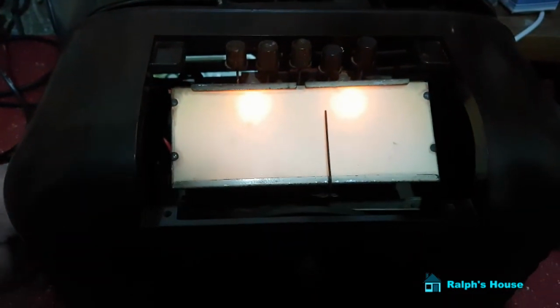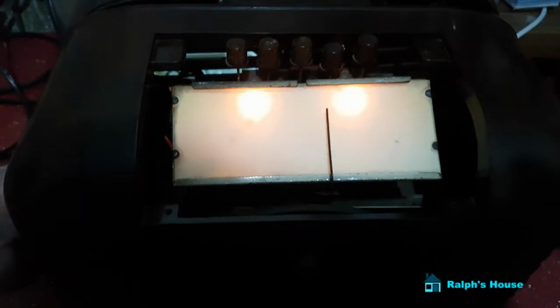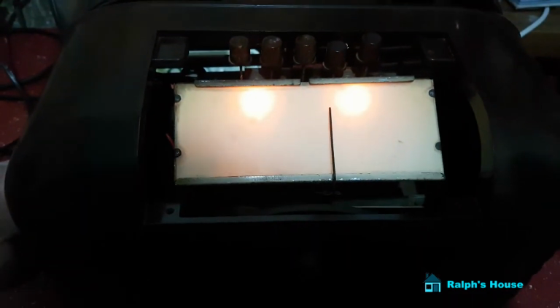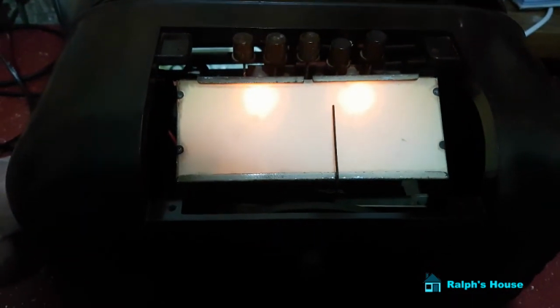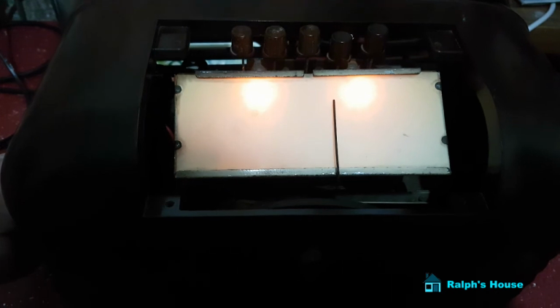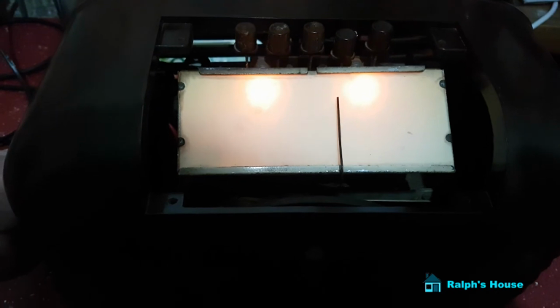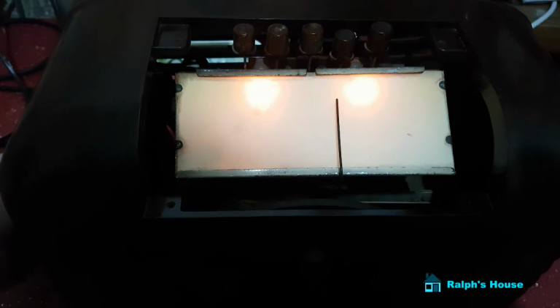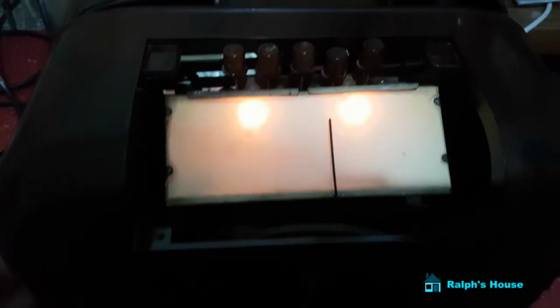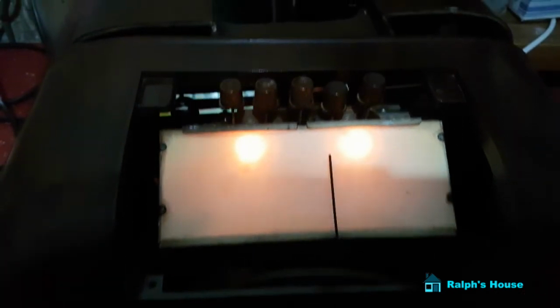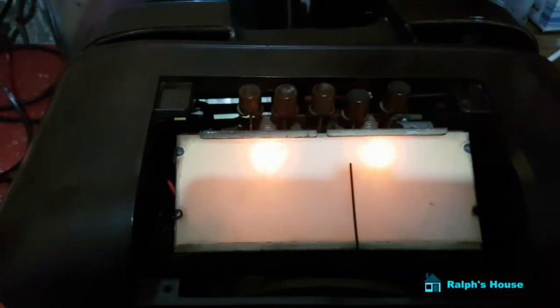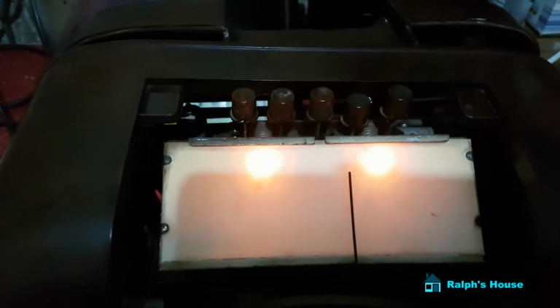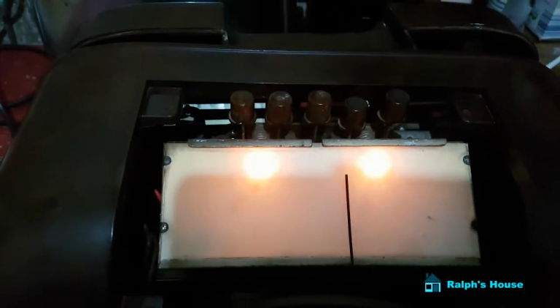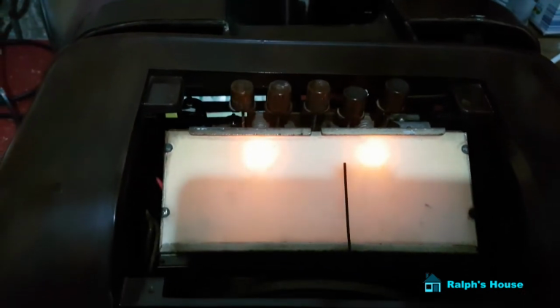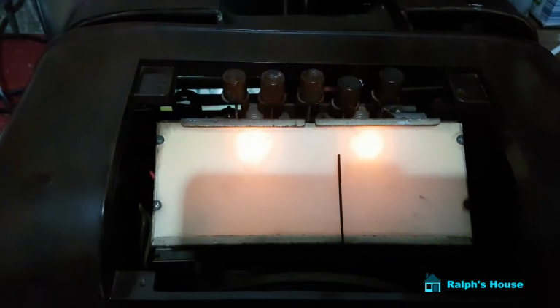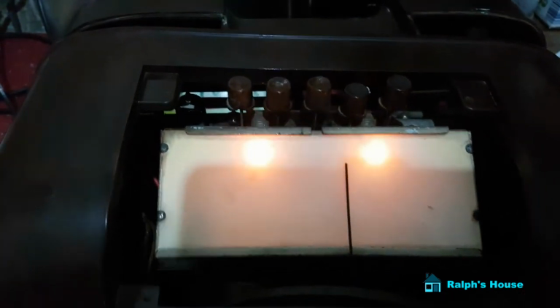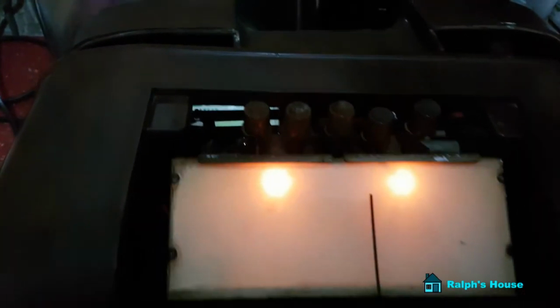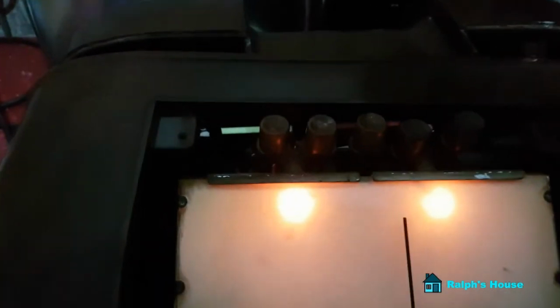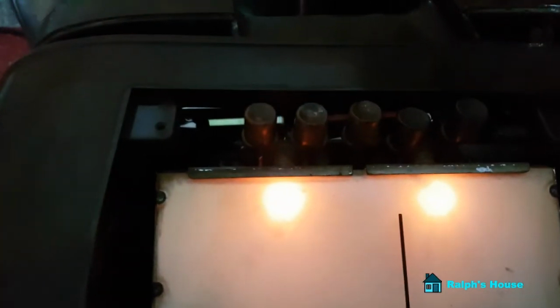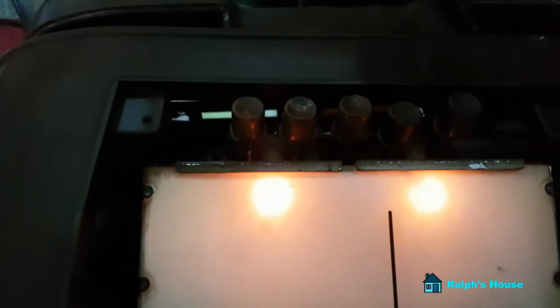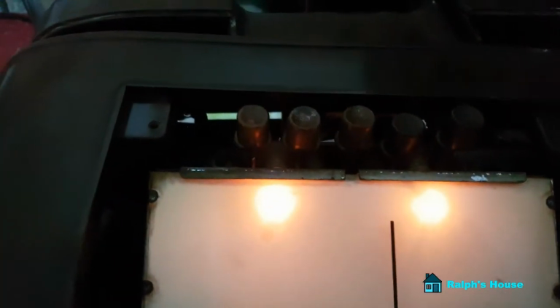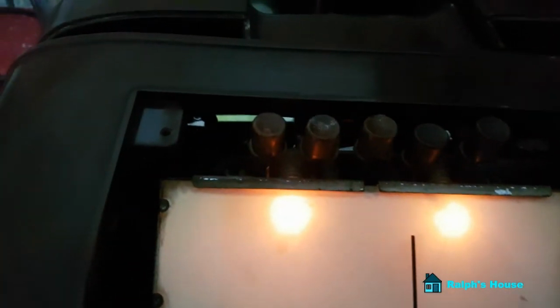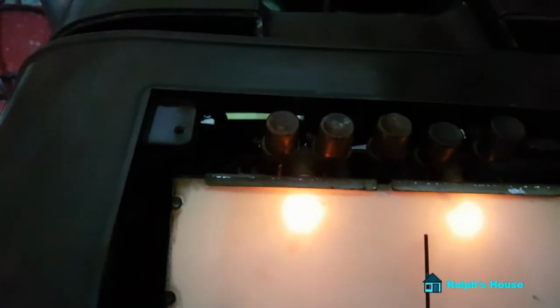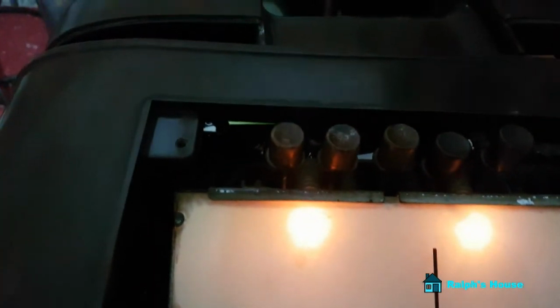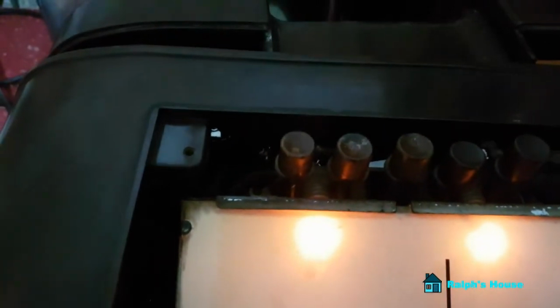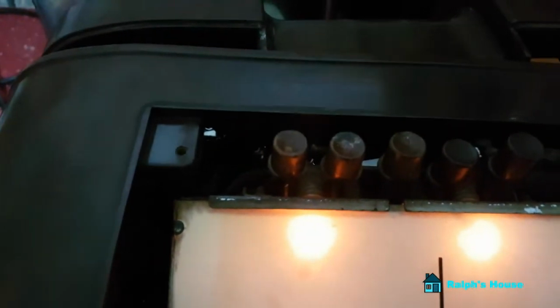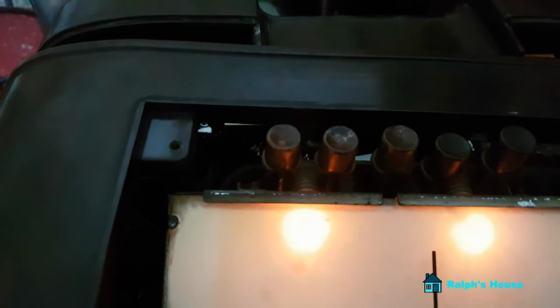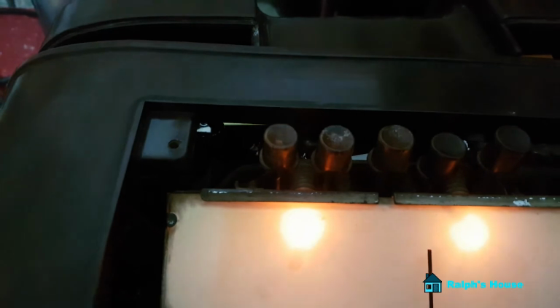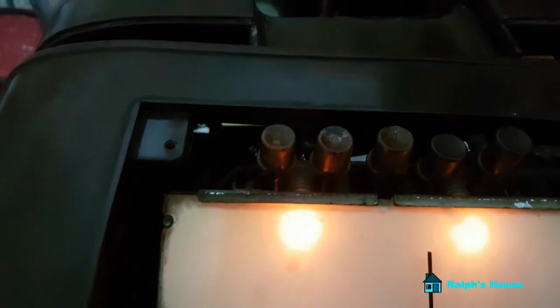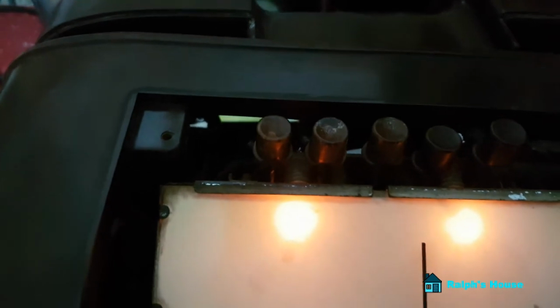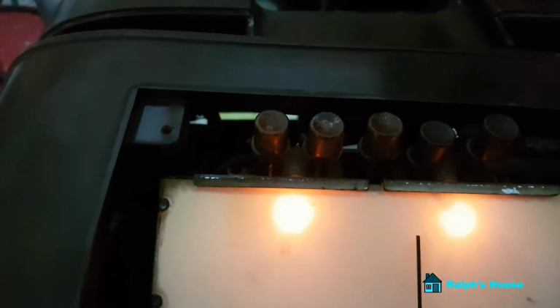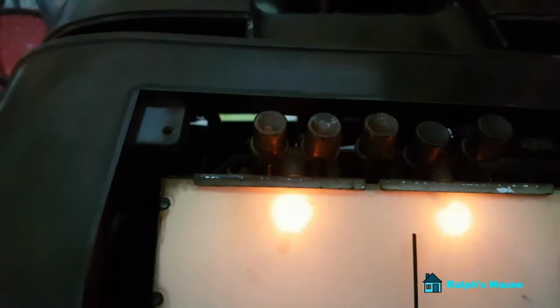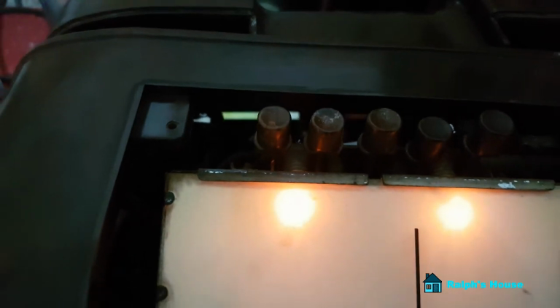The dial lights have lit up. I've just got to wait until some valves start lighting up at the back.